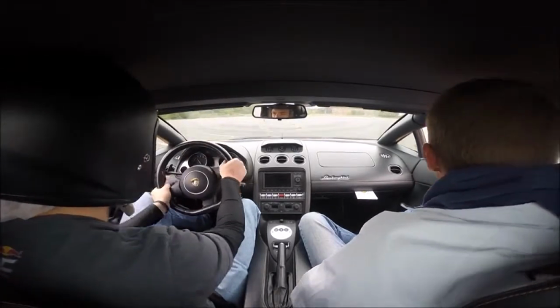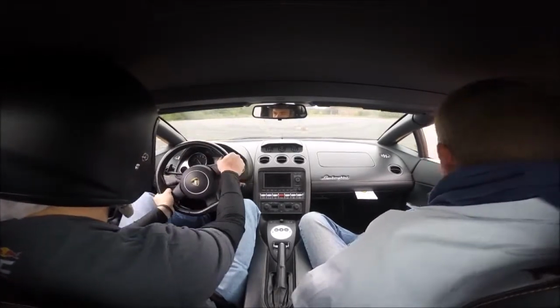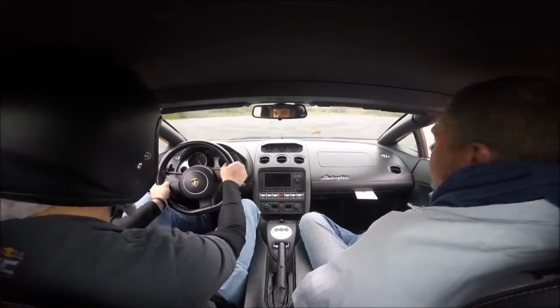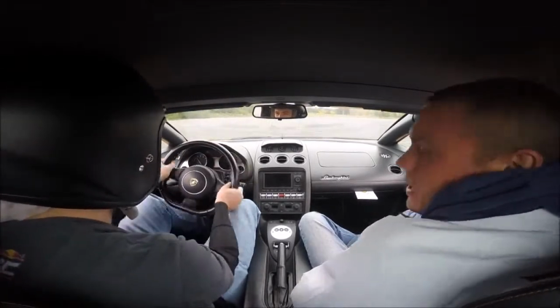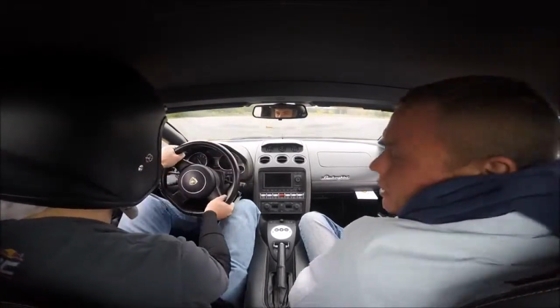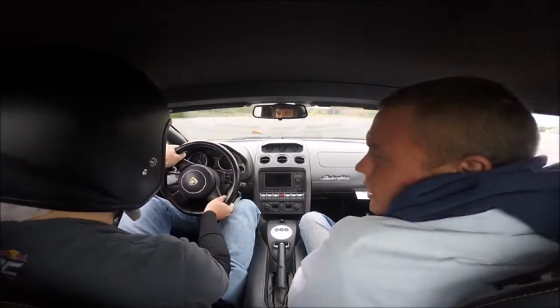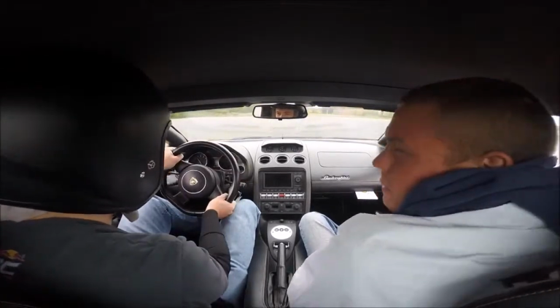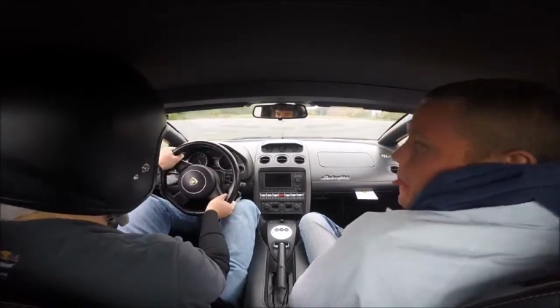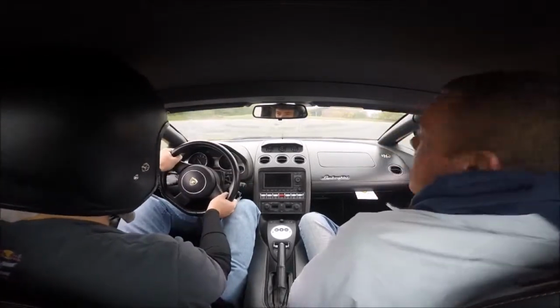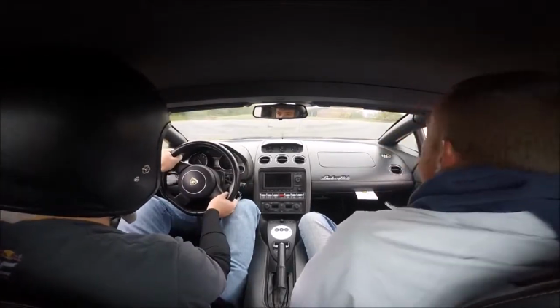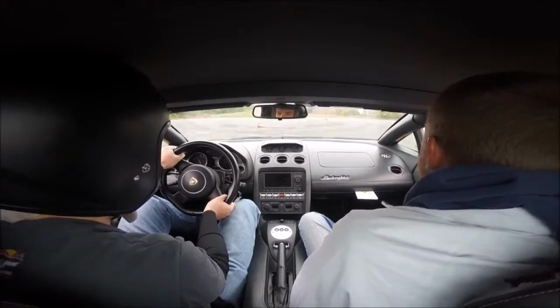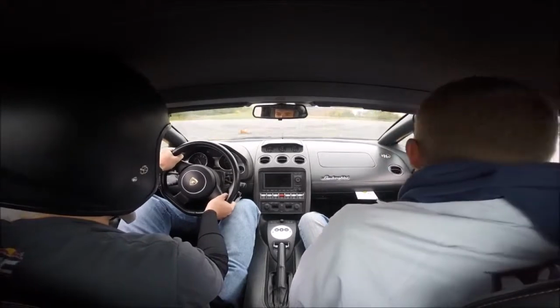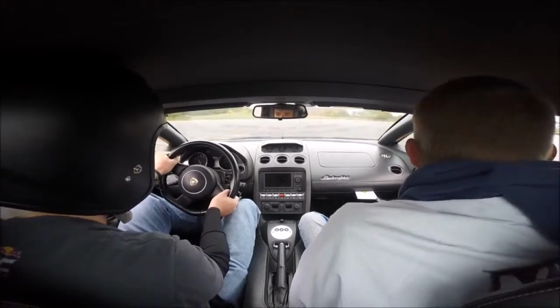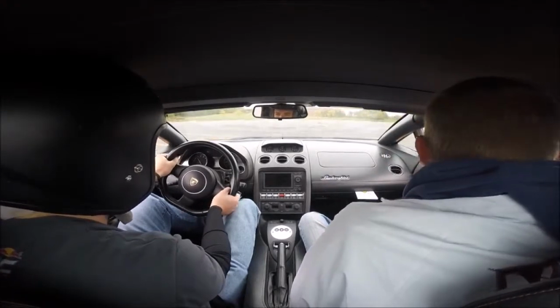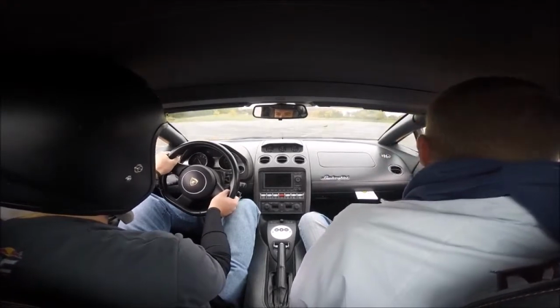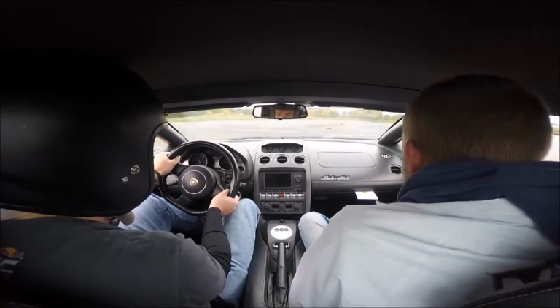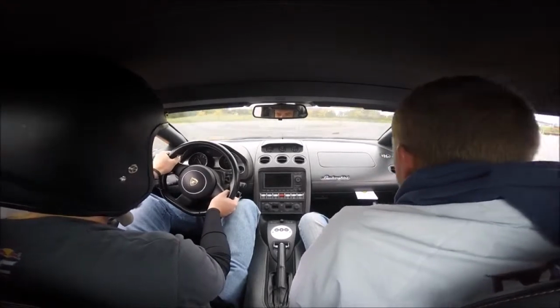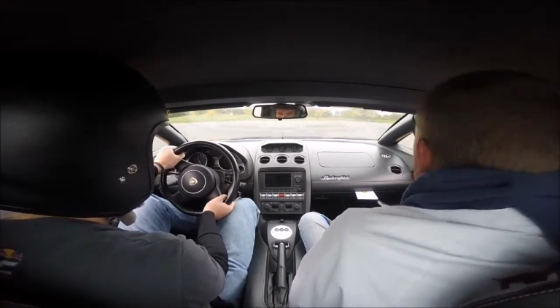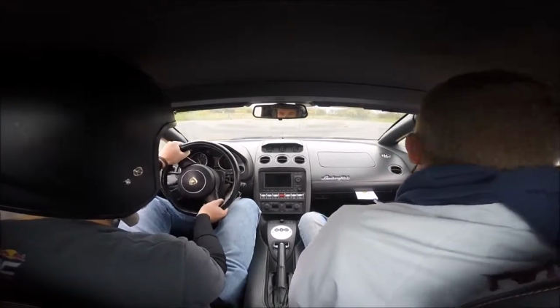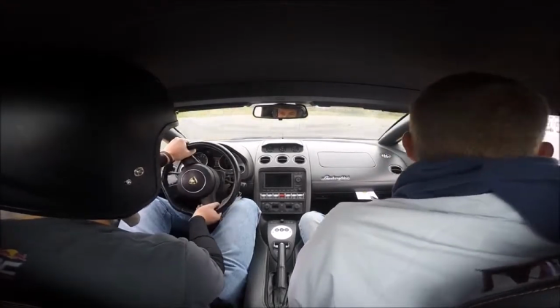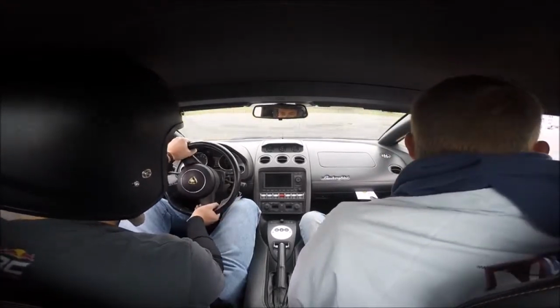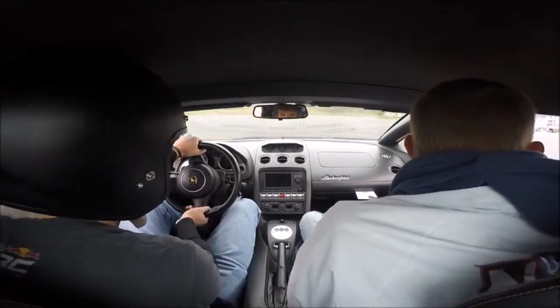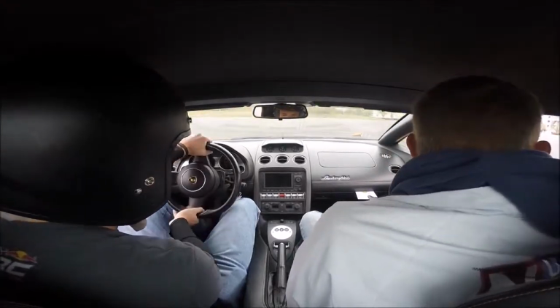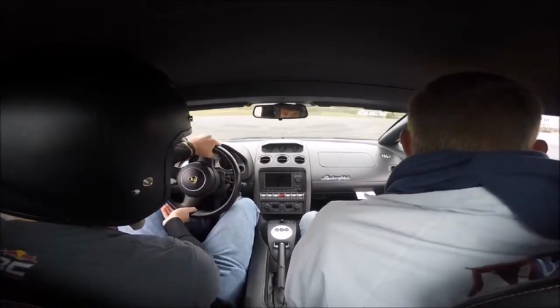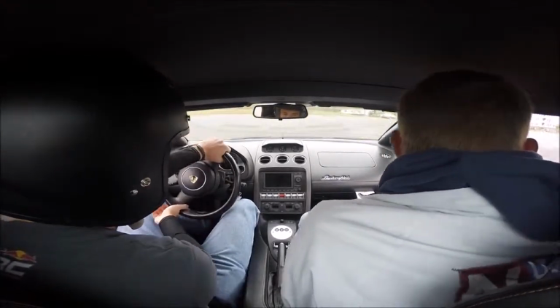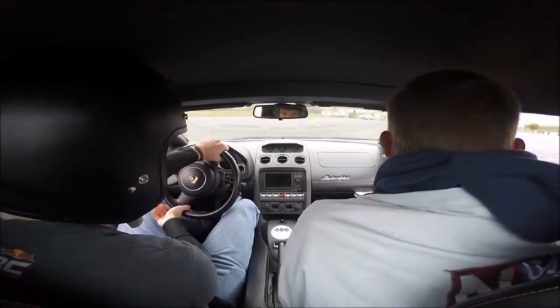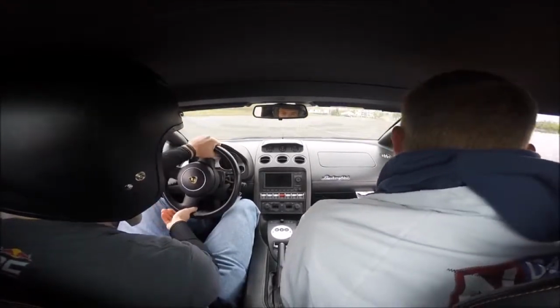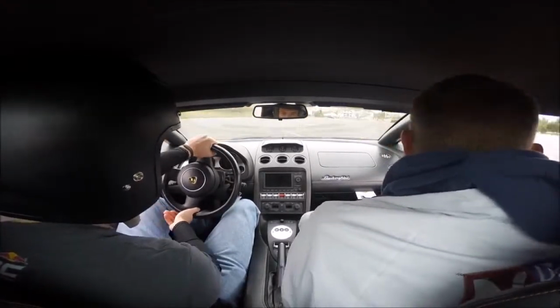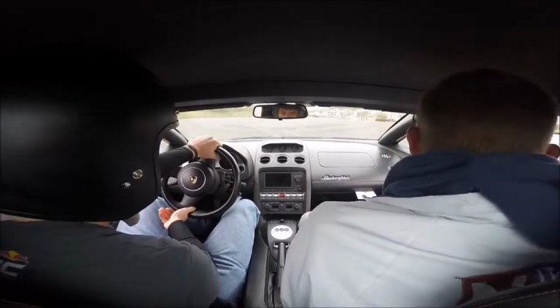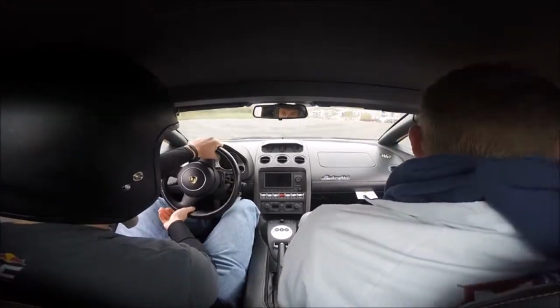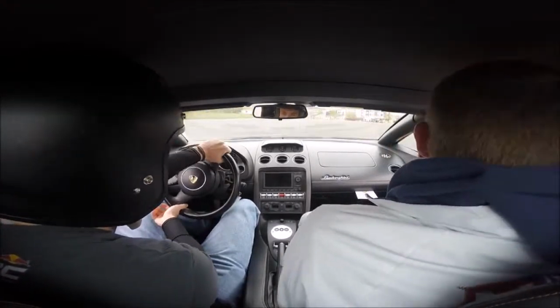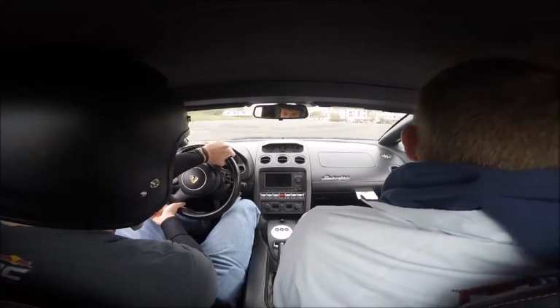Nice handle, right? Yeah. Nice handle, right?